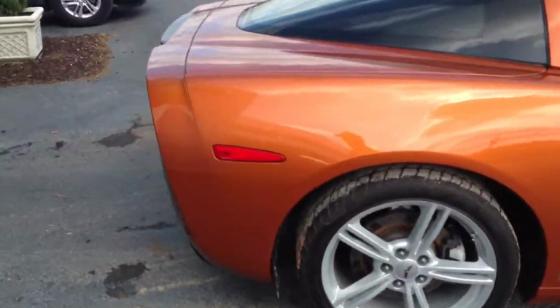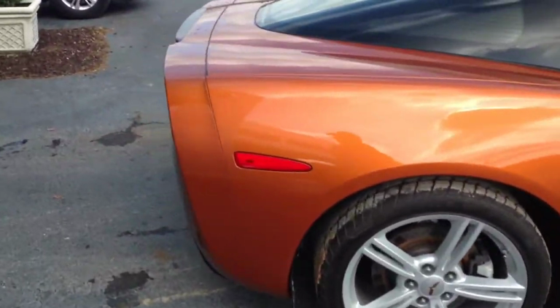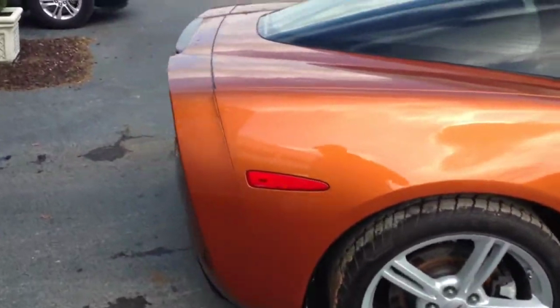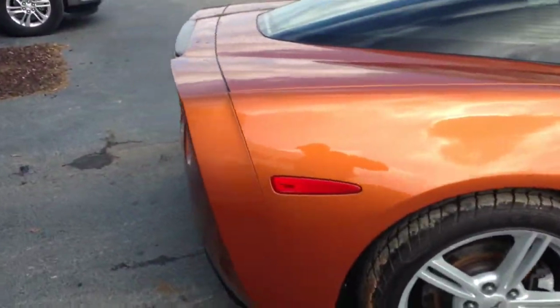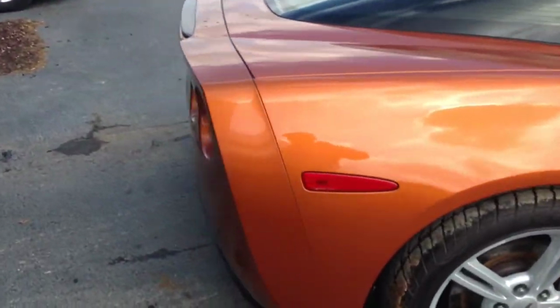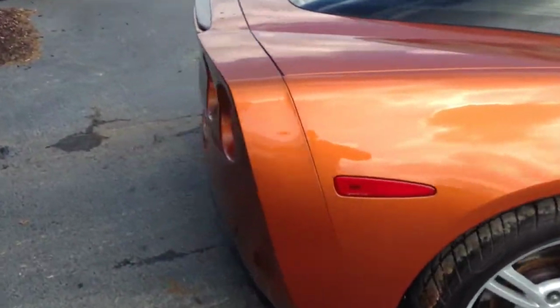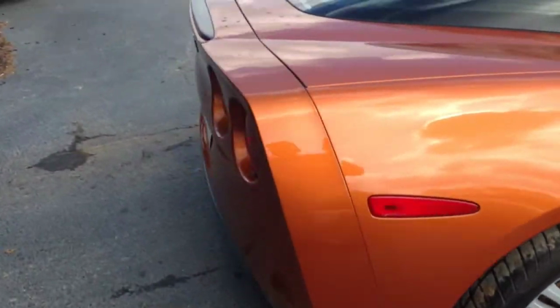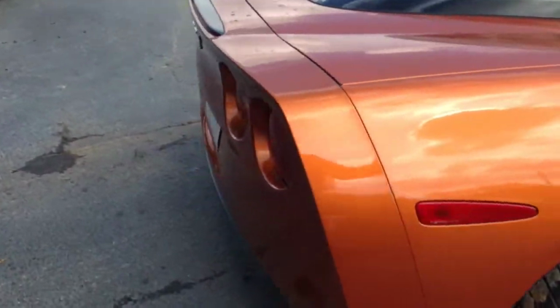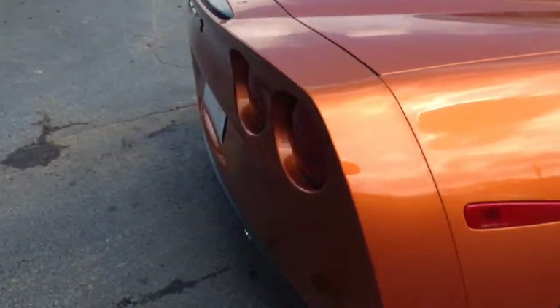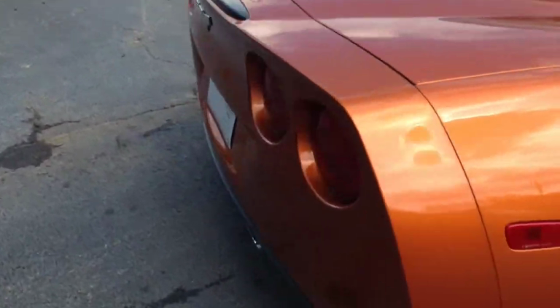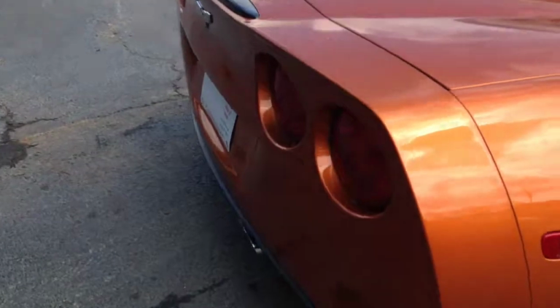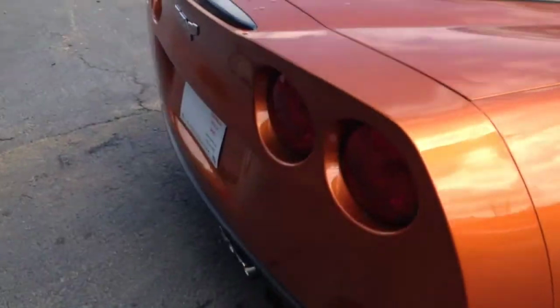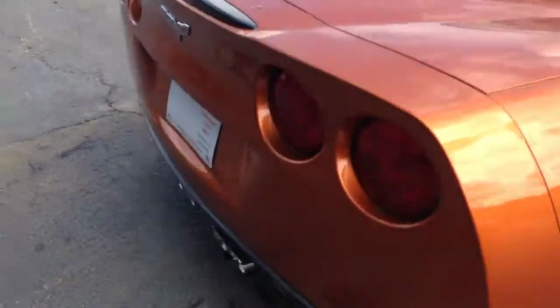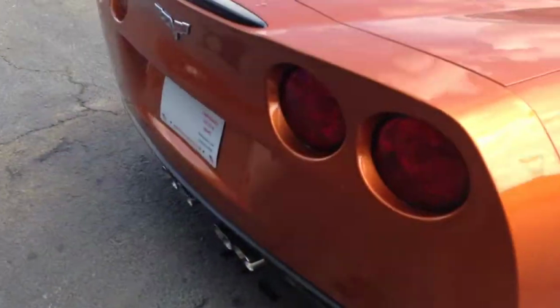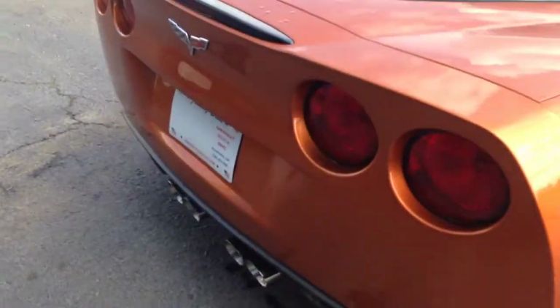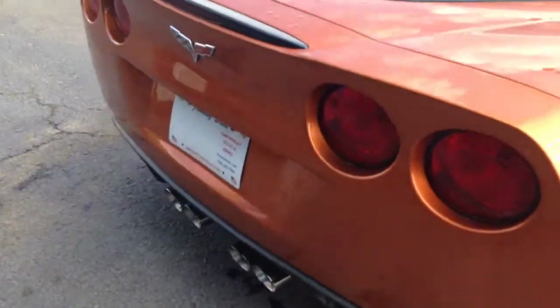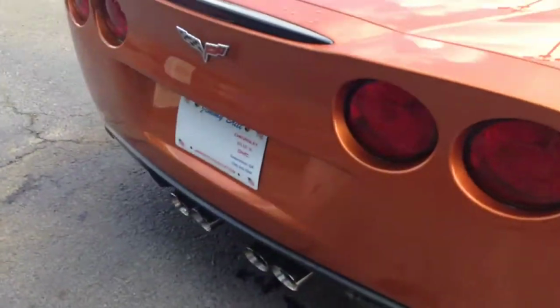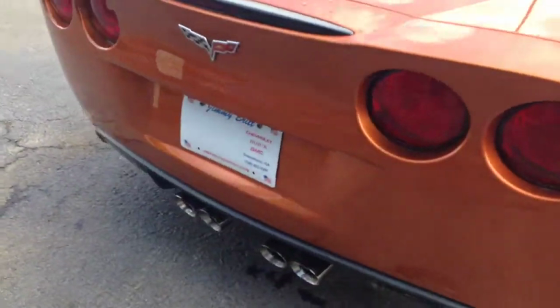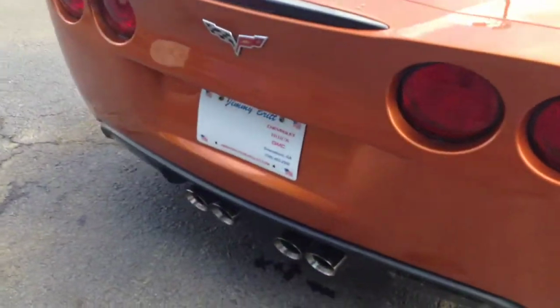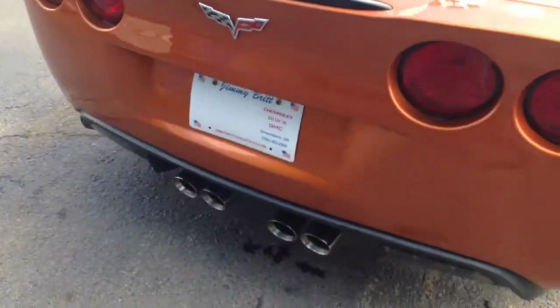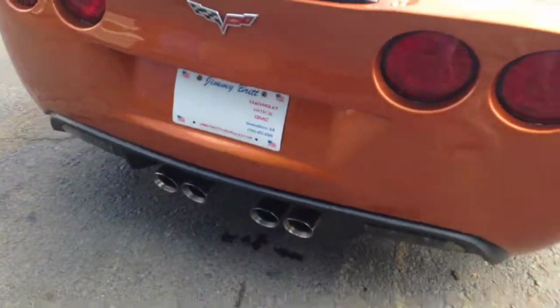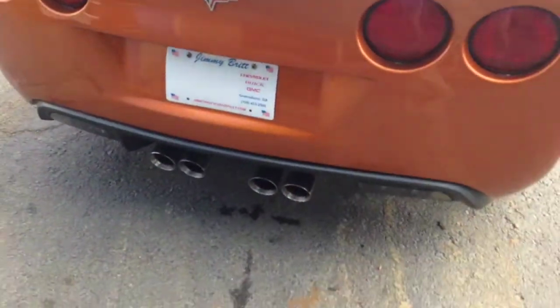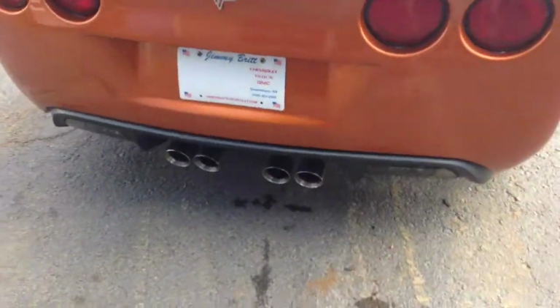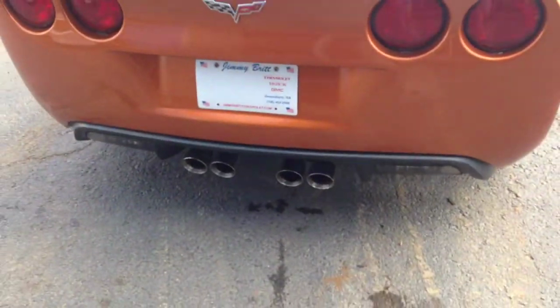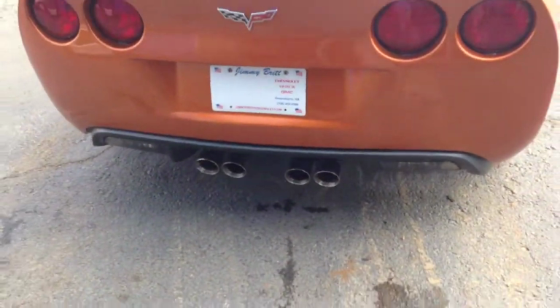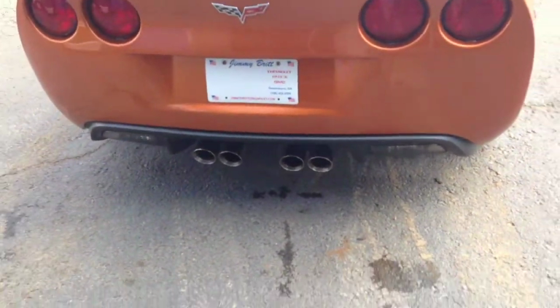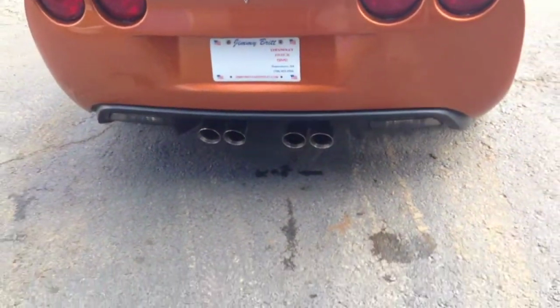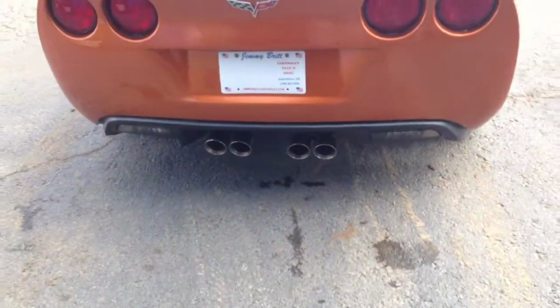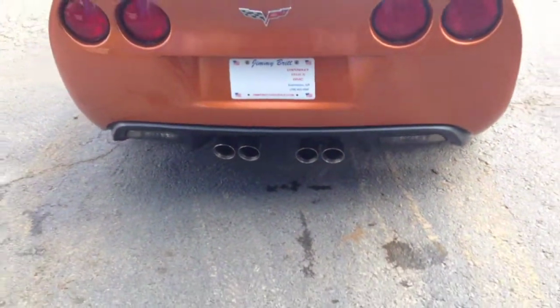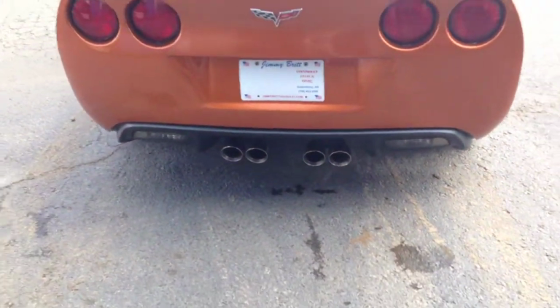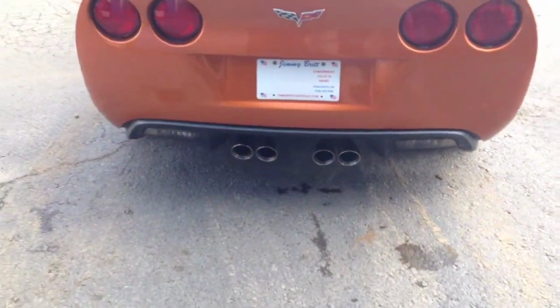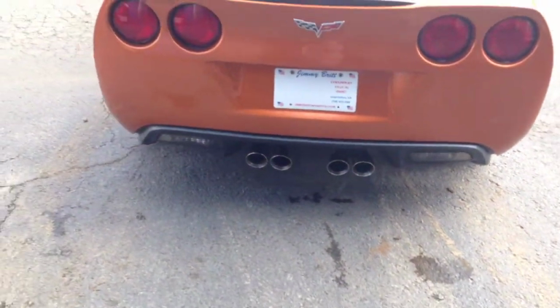Let you hear the low rumble of it. You can see the quad exhaust there.